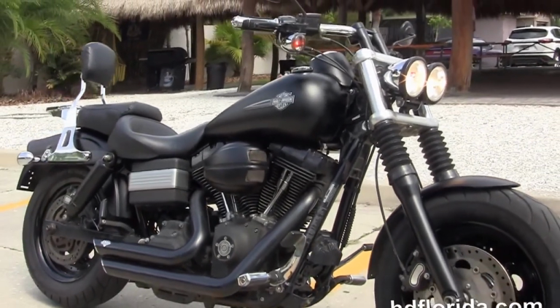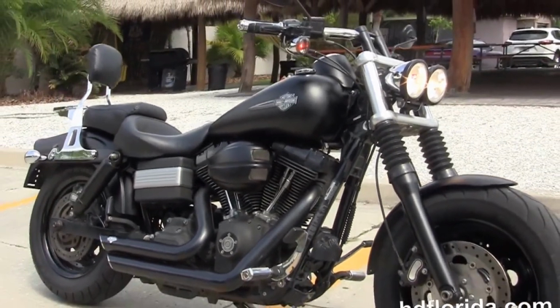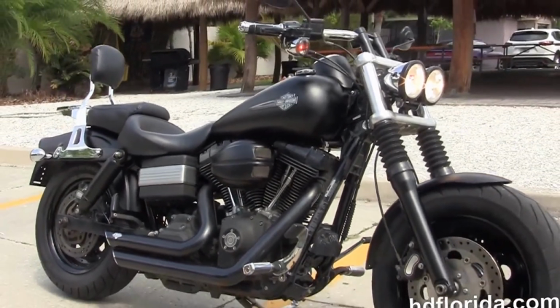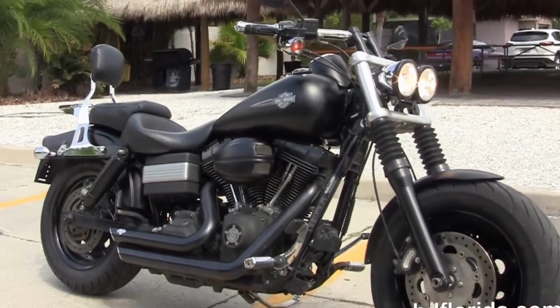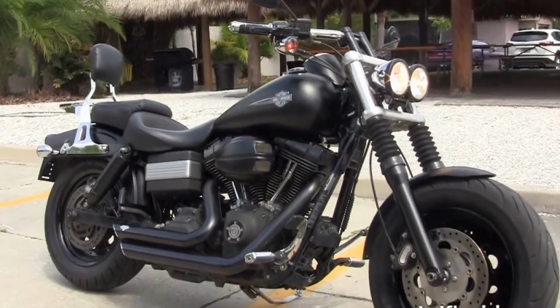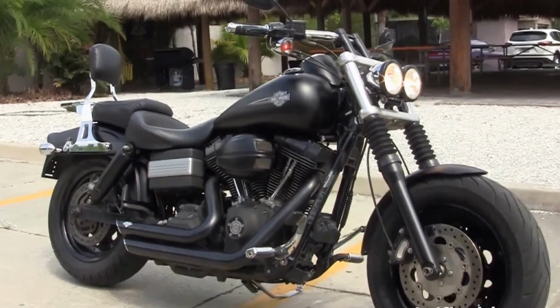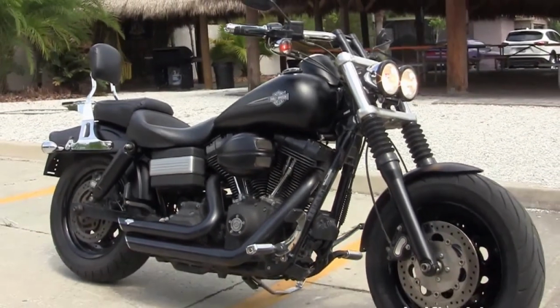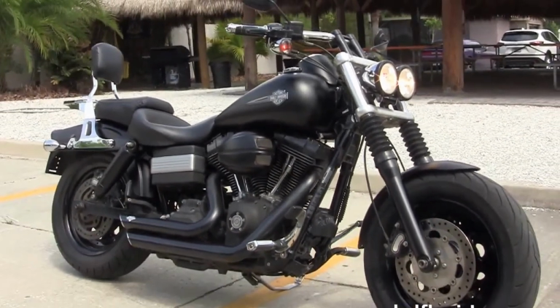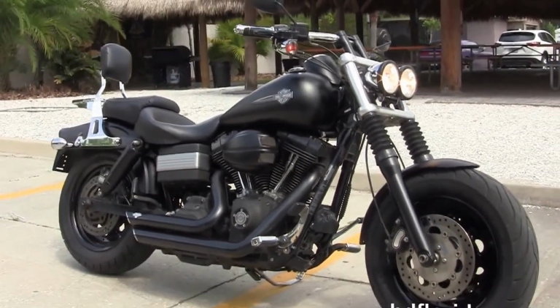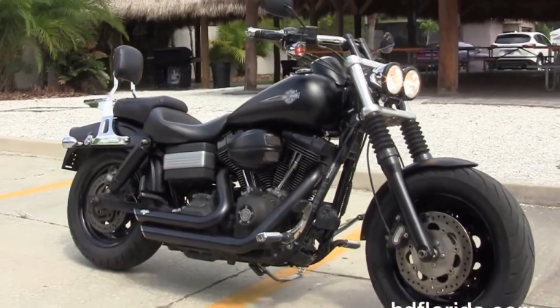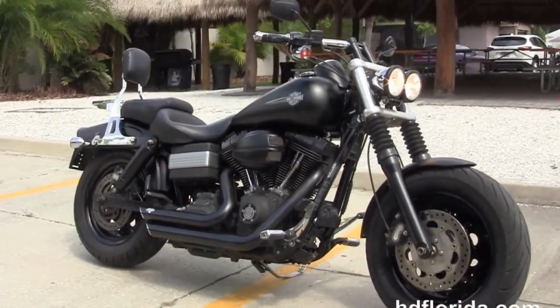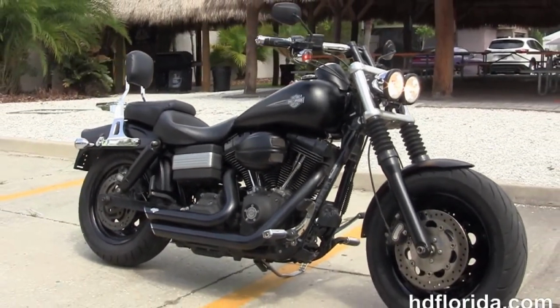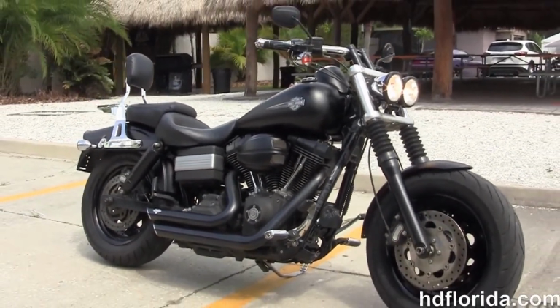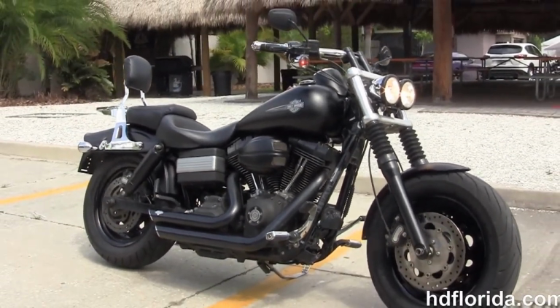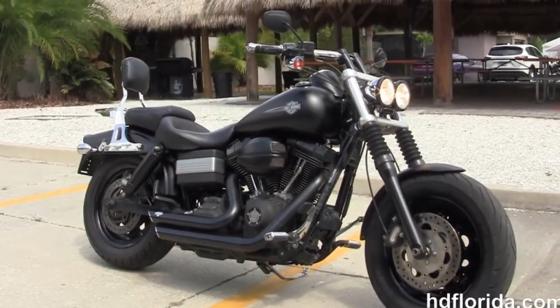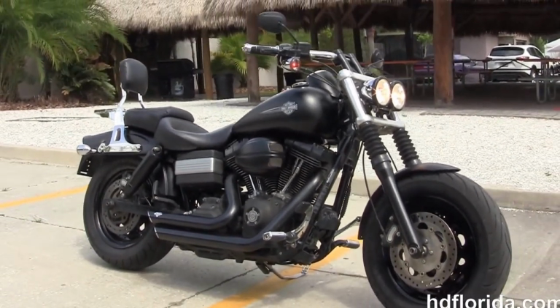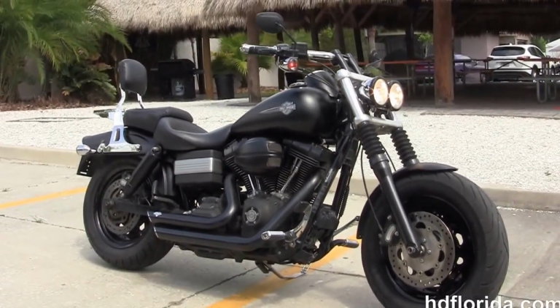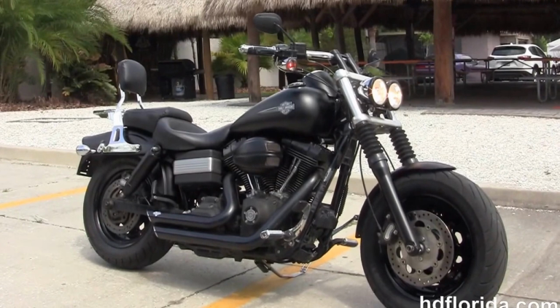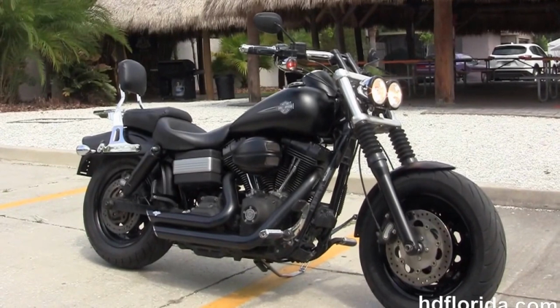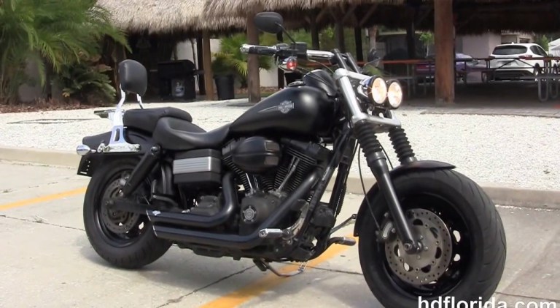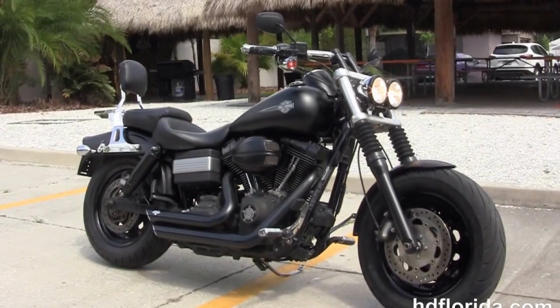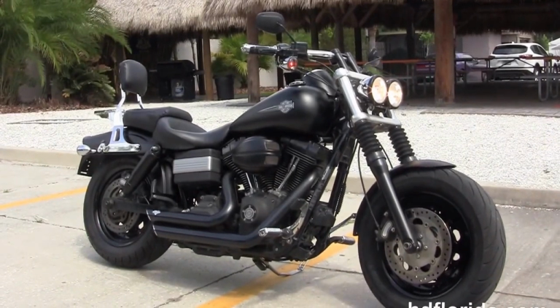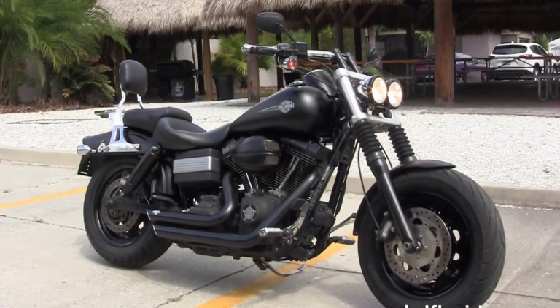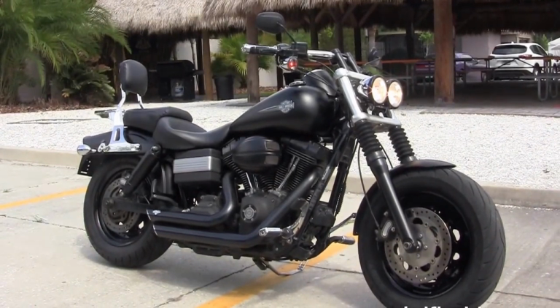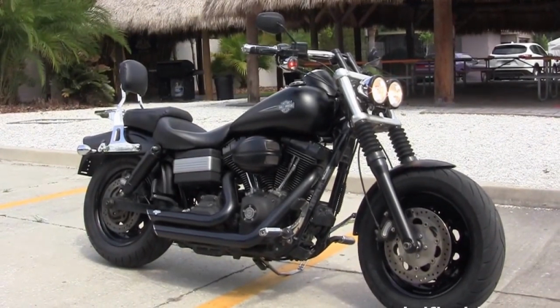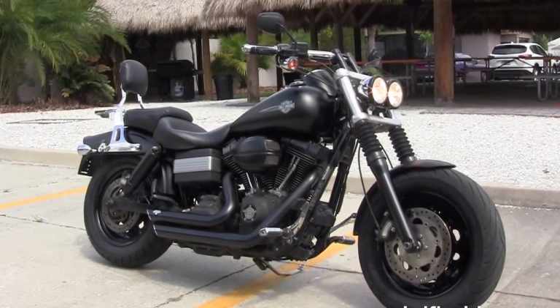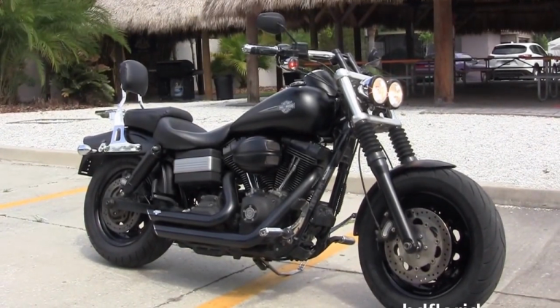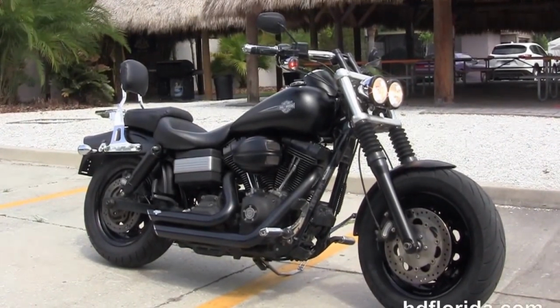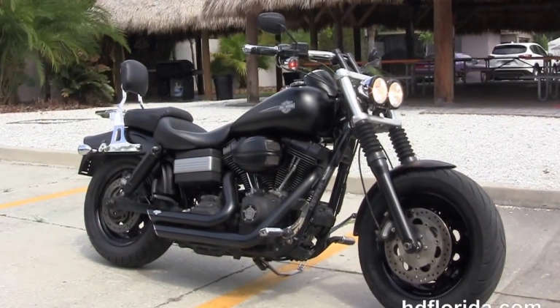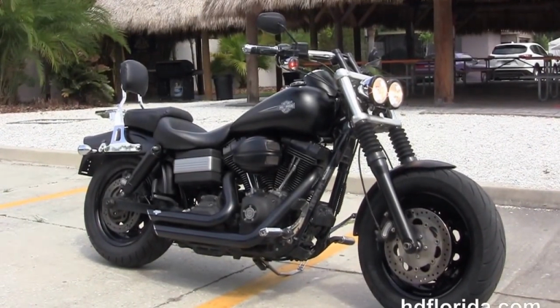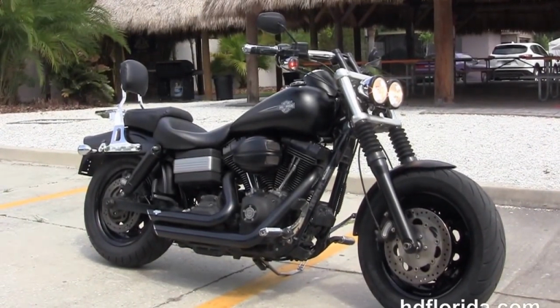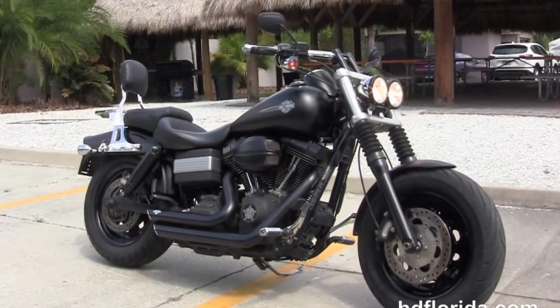Here at the world-famous Harley-Davidson of Florida, all bikes are fully serviced and safety inspected. We take anything on trade — import motorcycles, cars, campers, trailers, boats, RVs, ATVs.